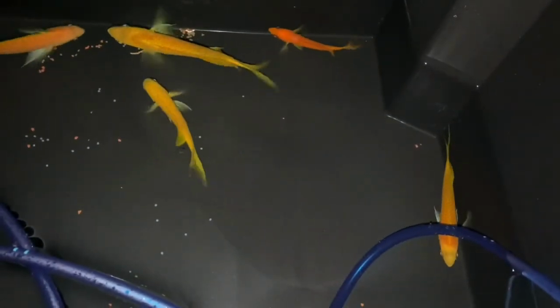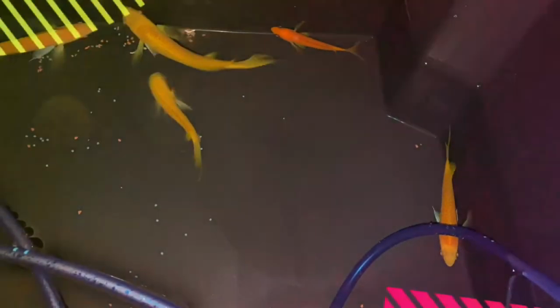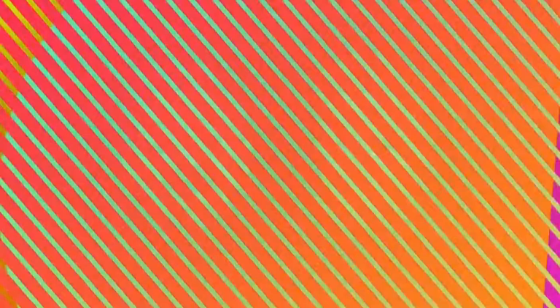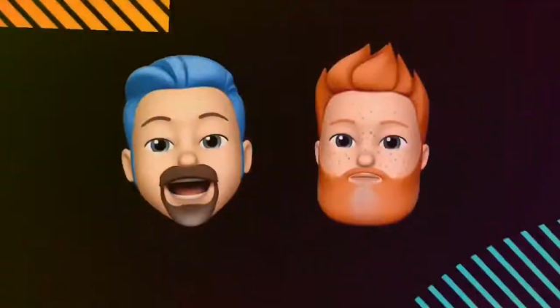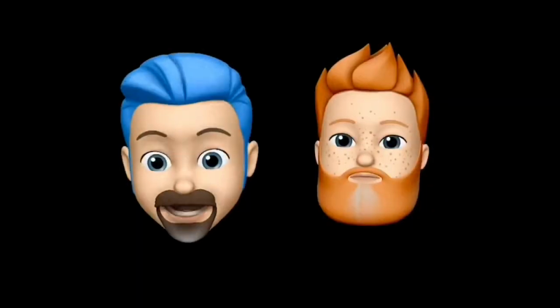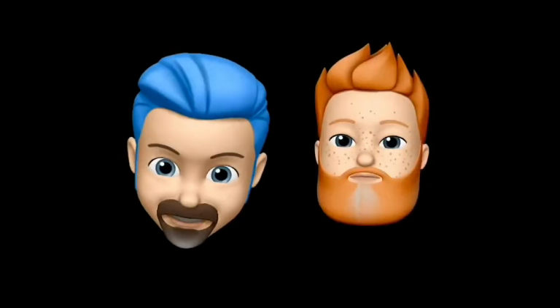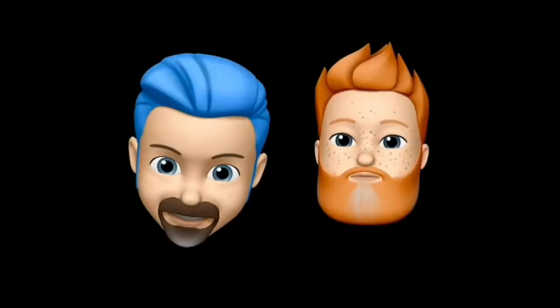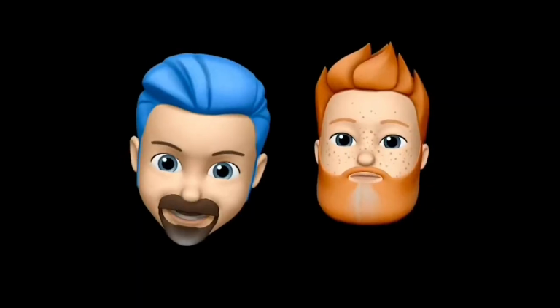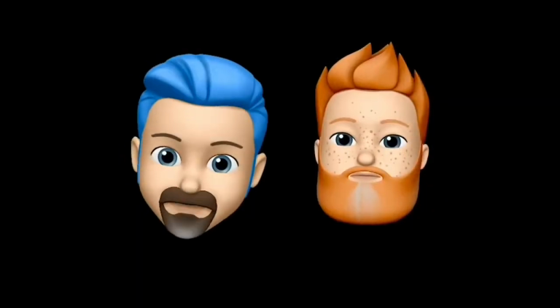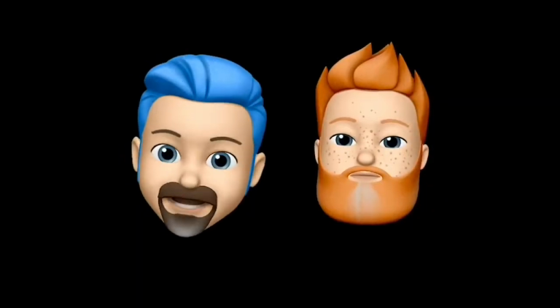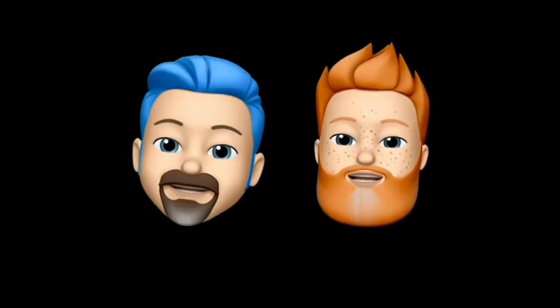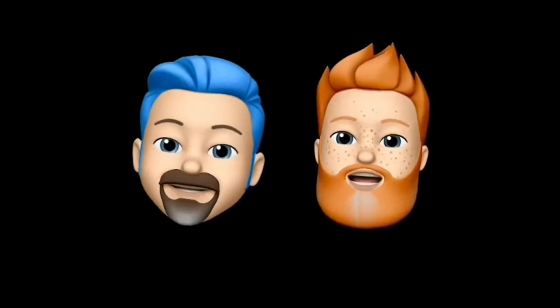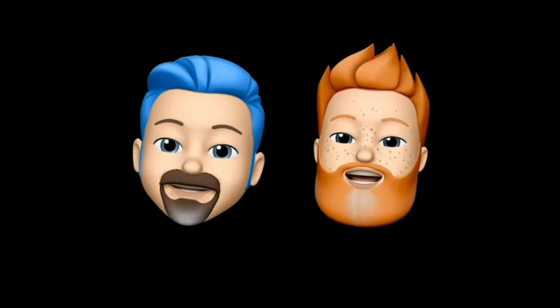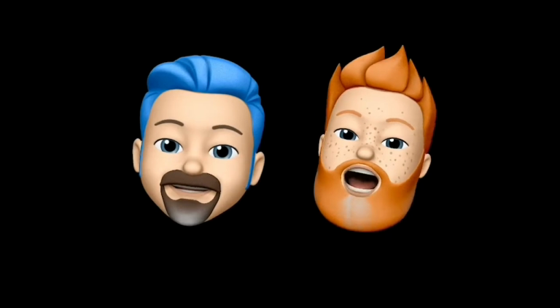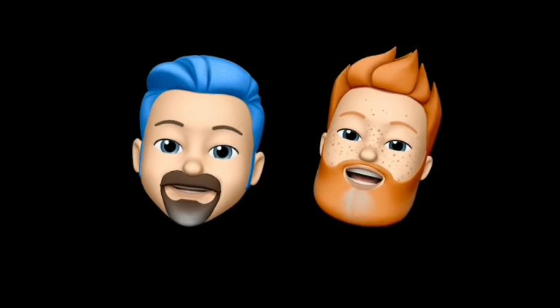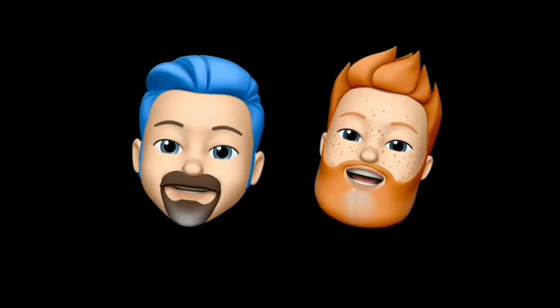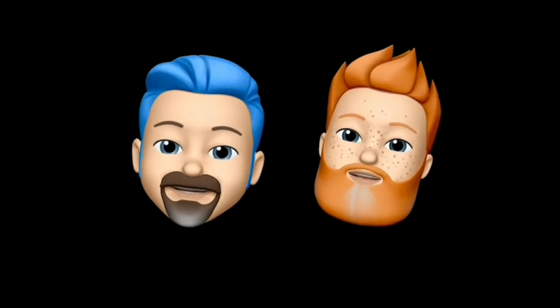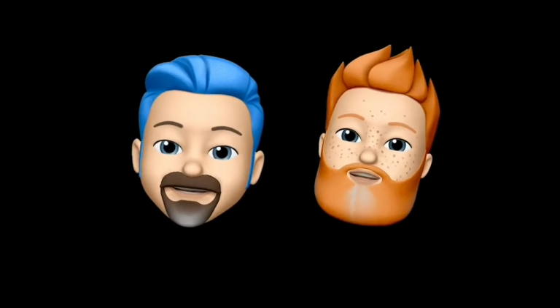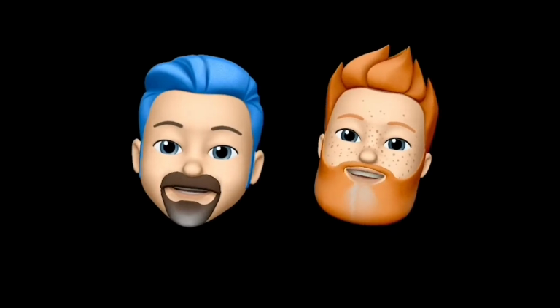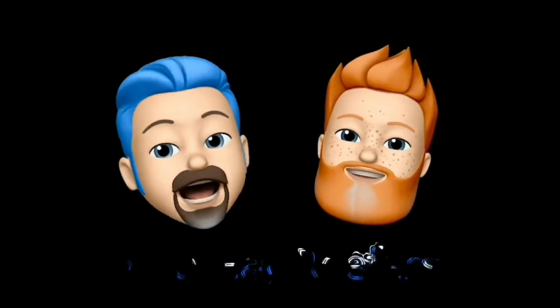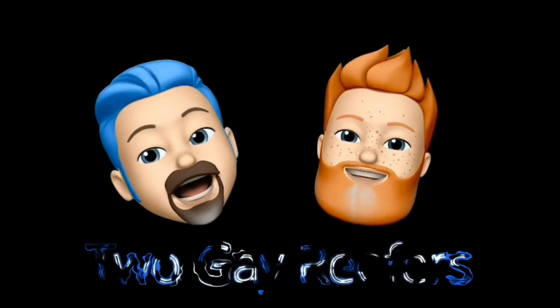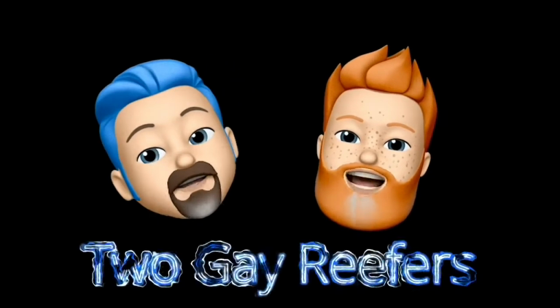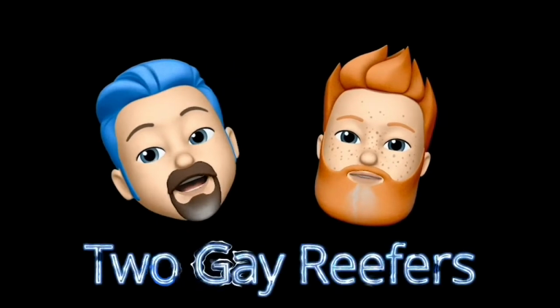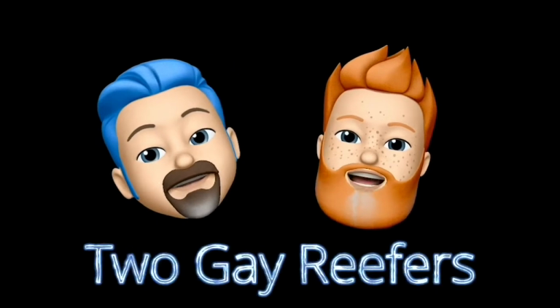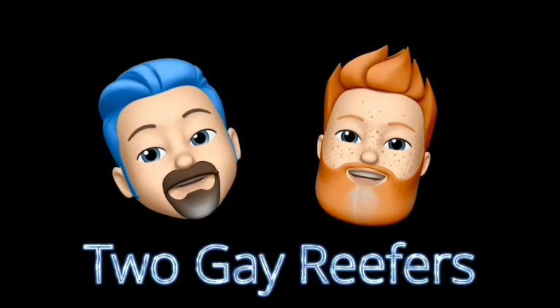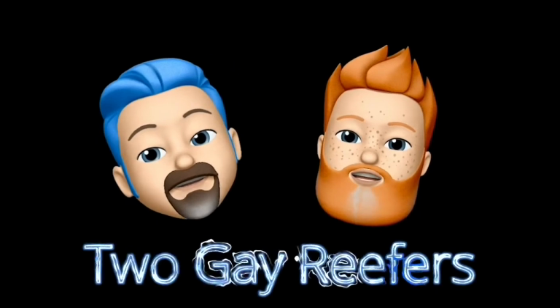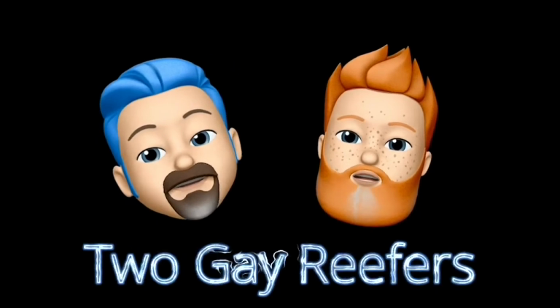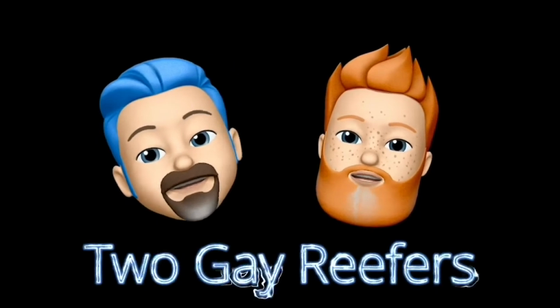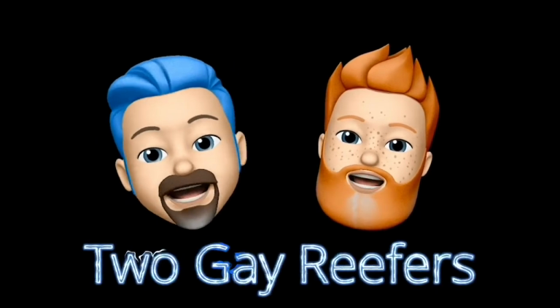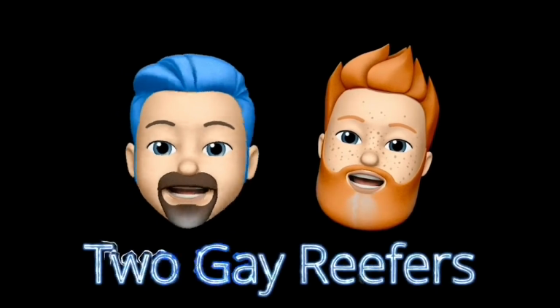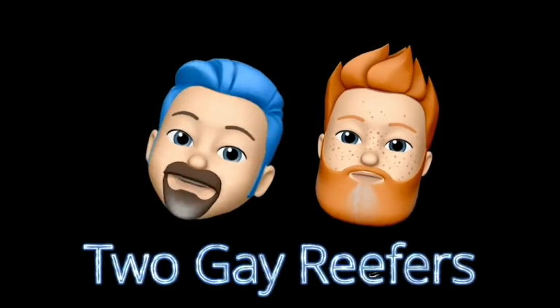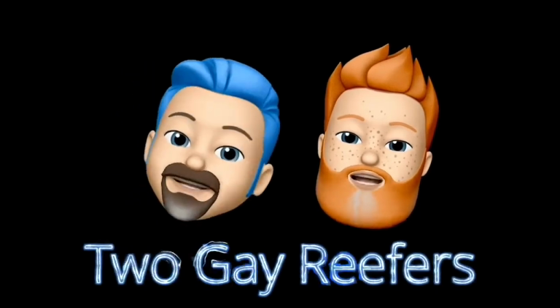Hi, I'm Aaron. Hi, I'm Gordon. And we're the Two Gay Reapers.